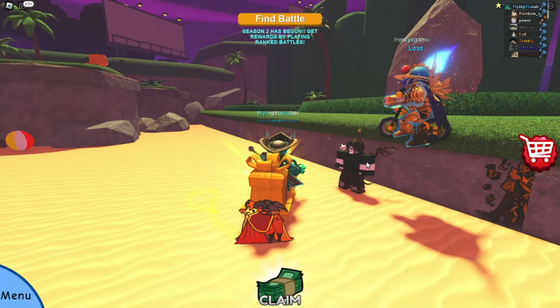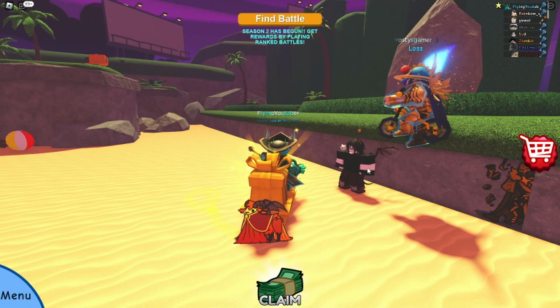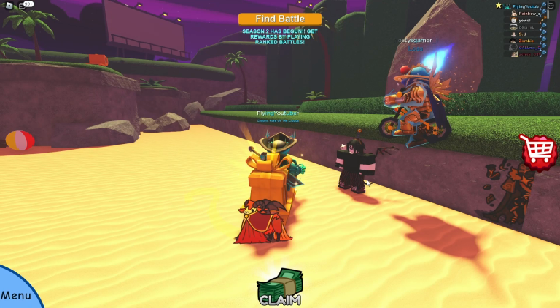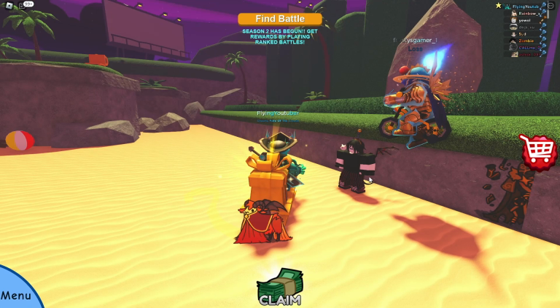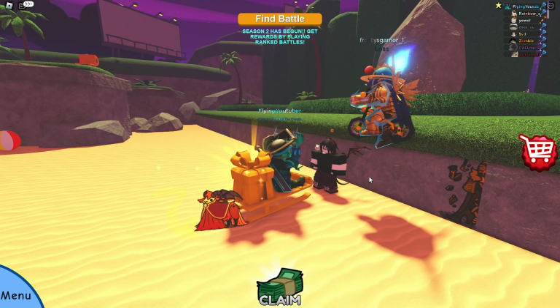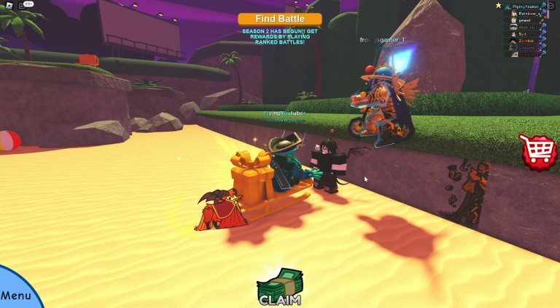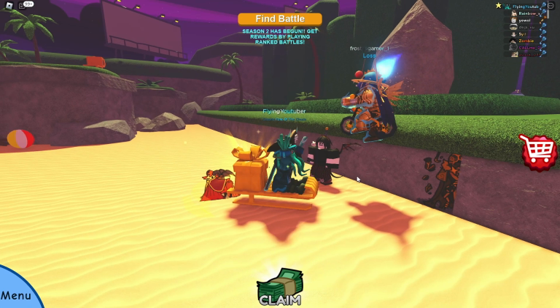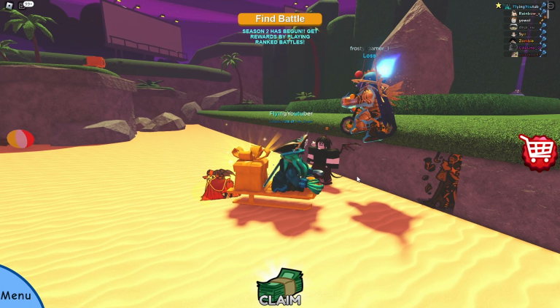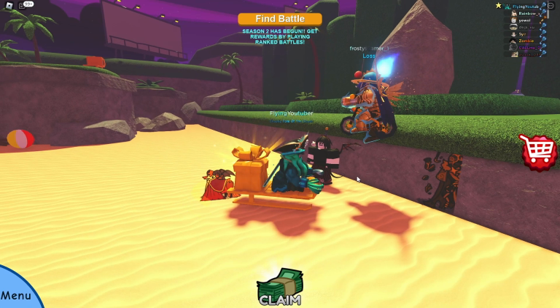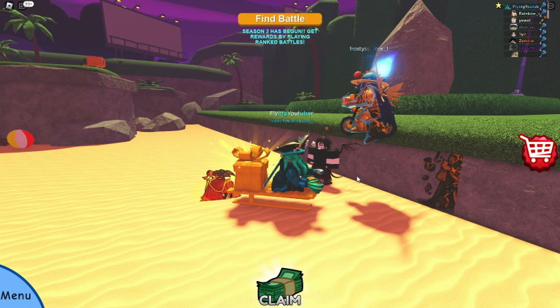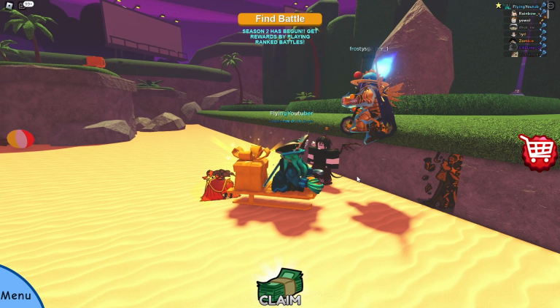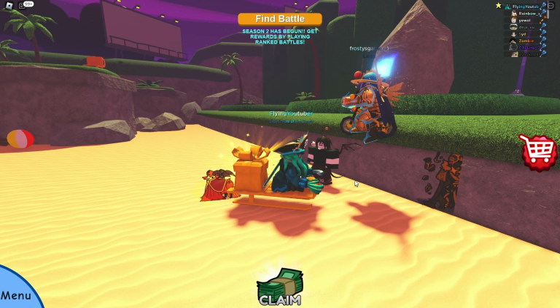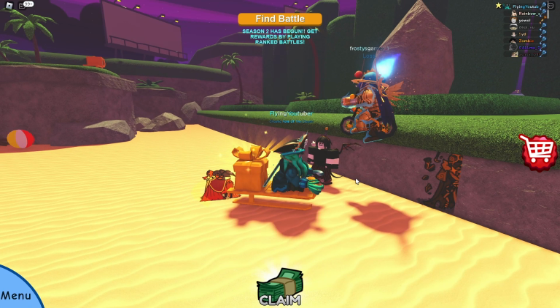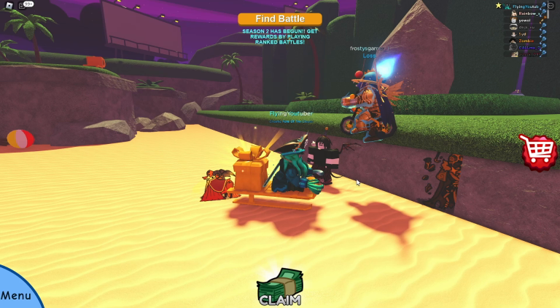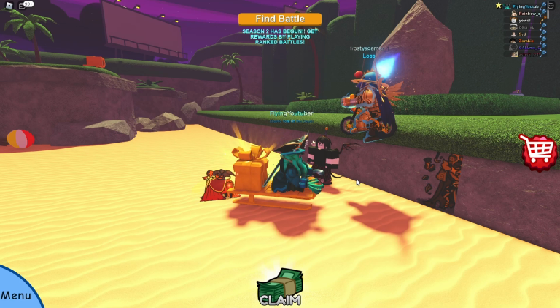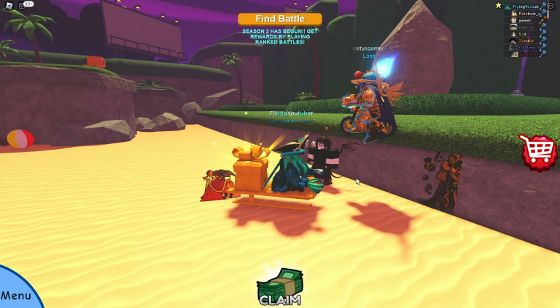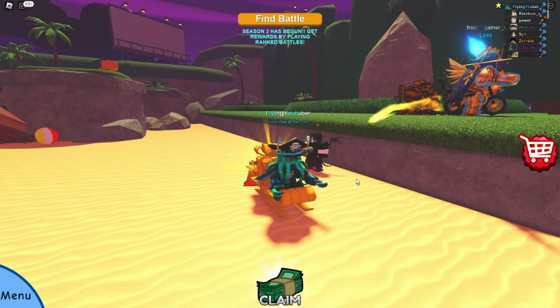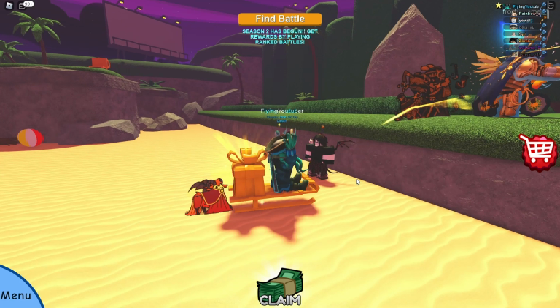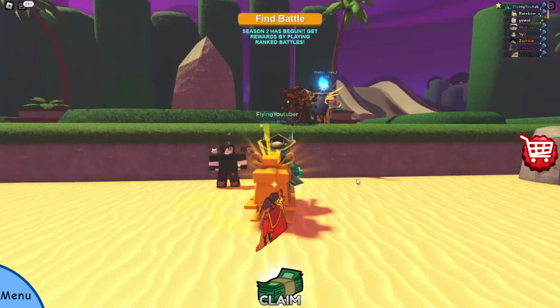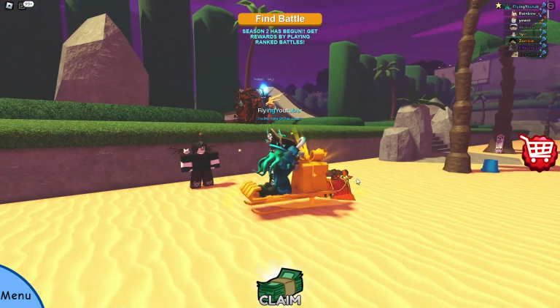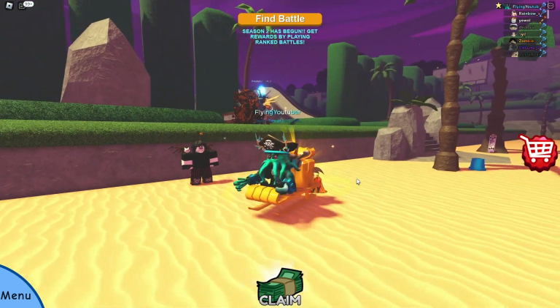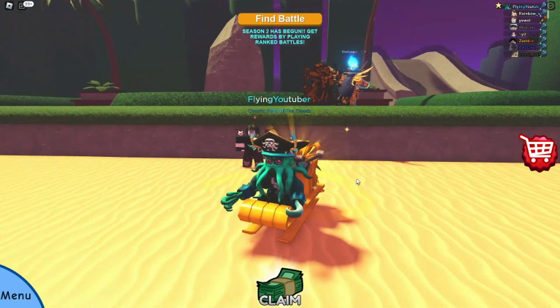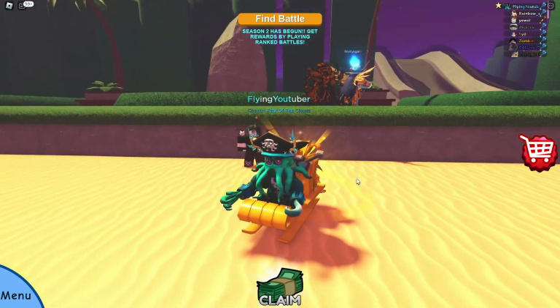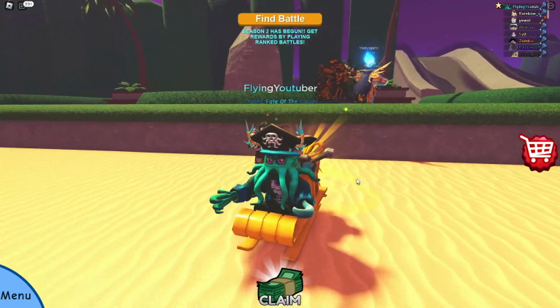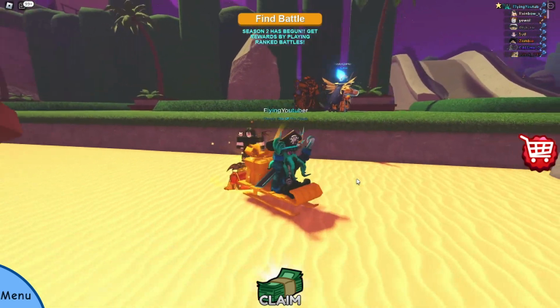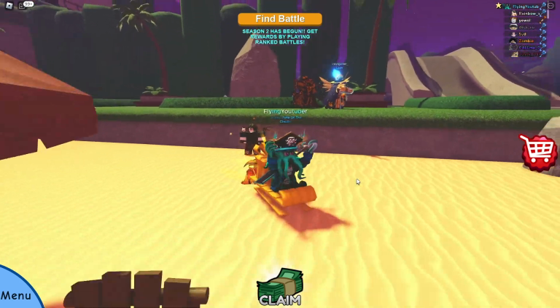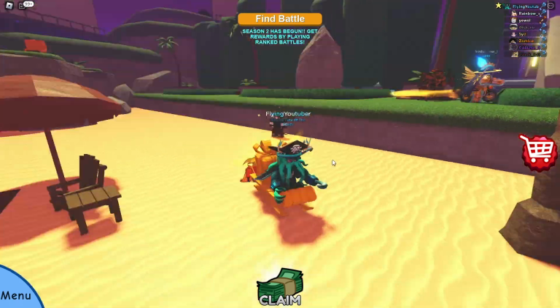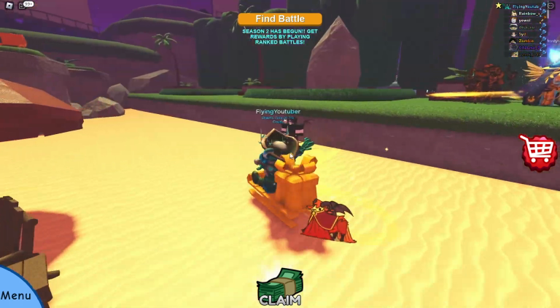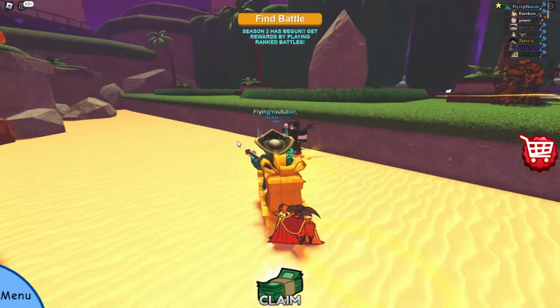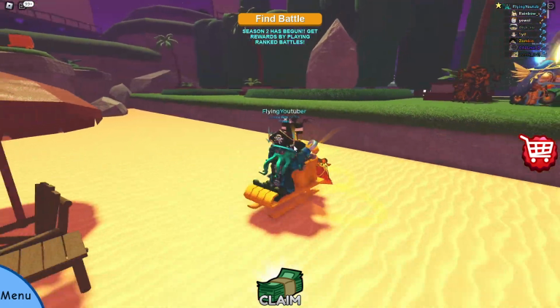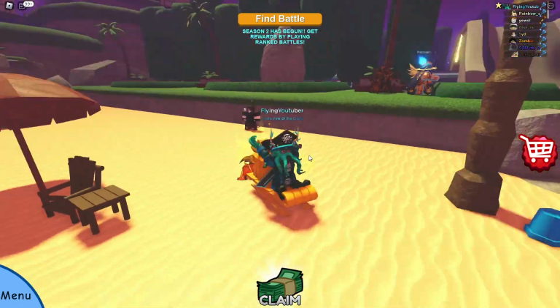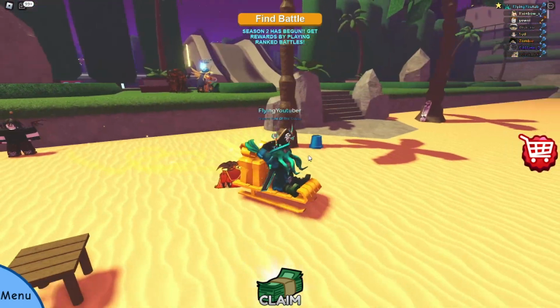This NPC will give you Quaggle Day A if you hand in a jolly tint — and it must be the jolly tint, you can't use the frost tint. If you do that, you'll get the awakening.